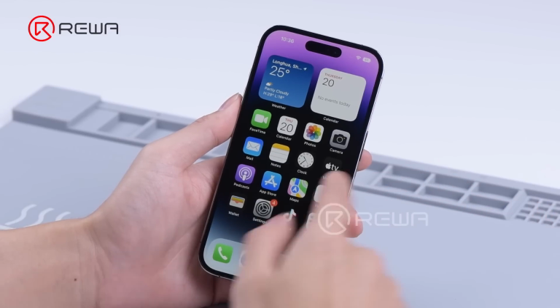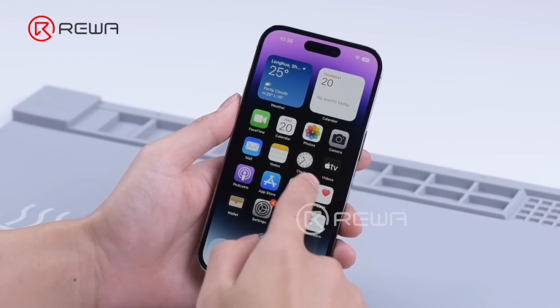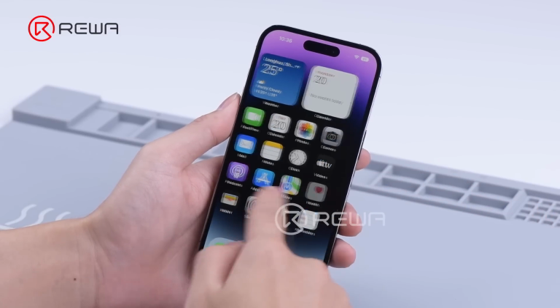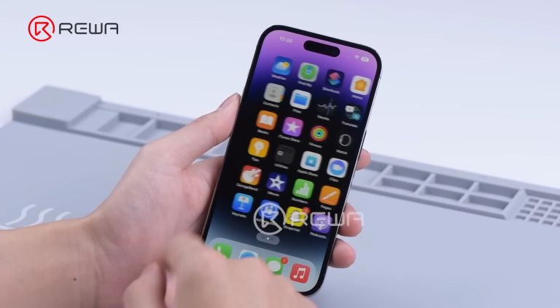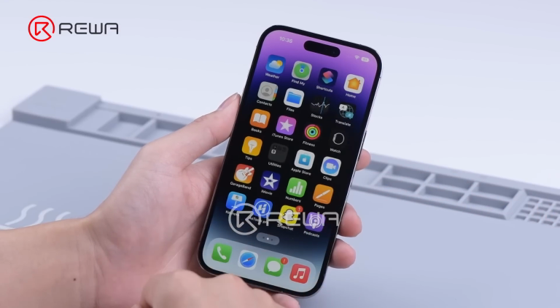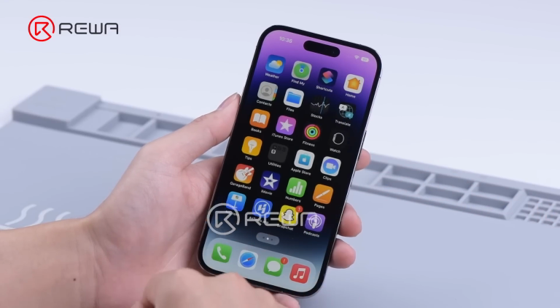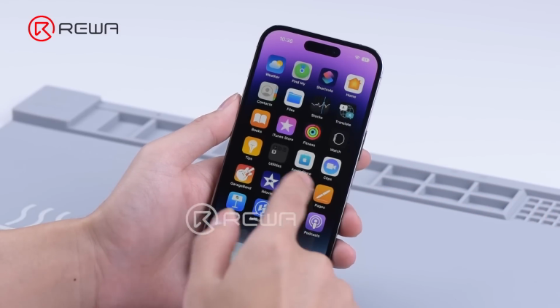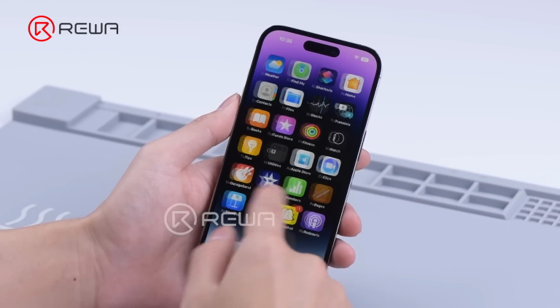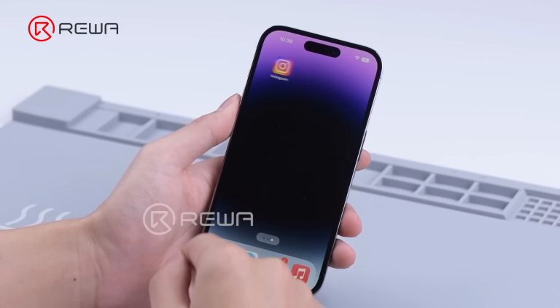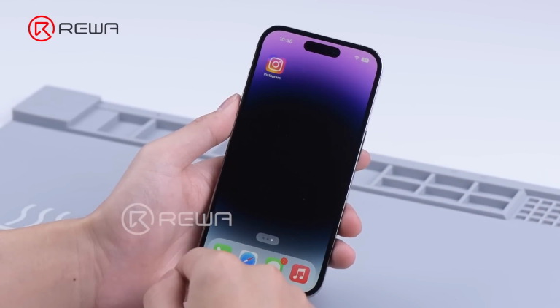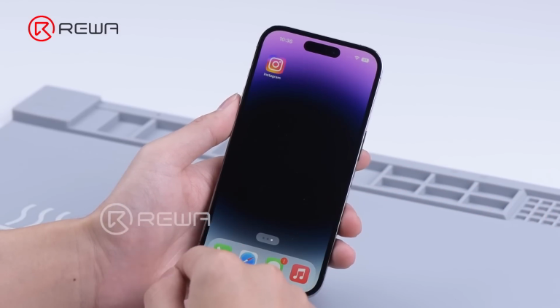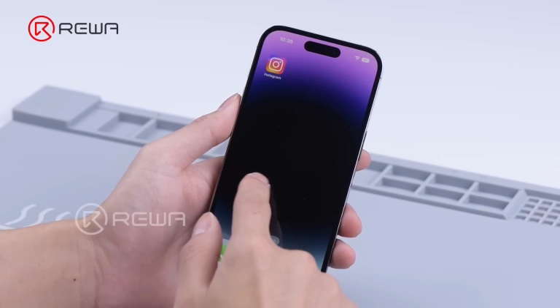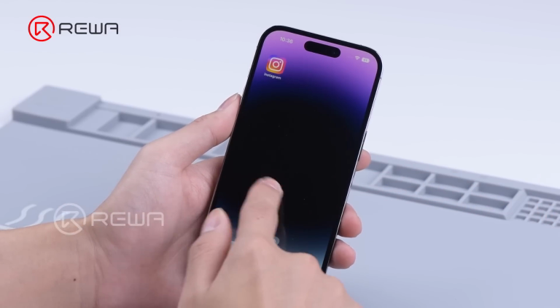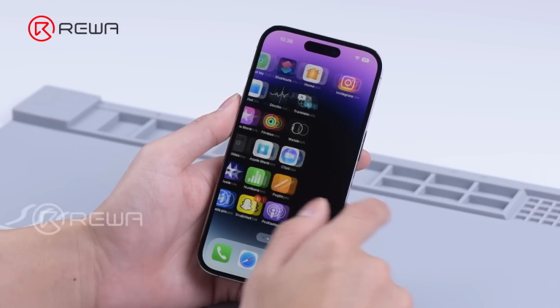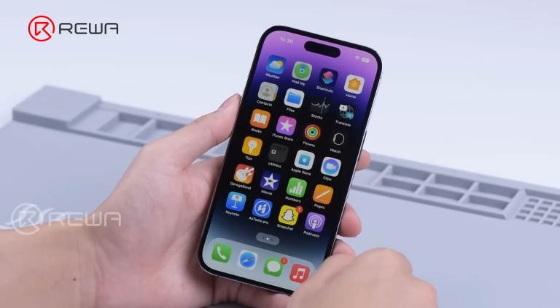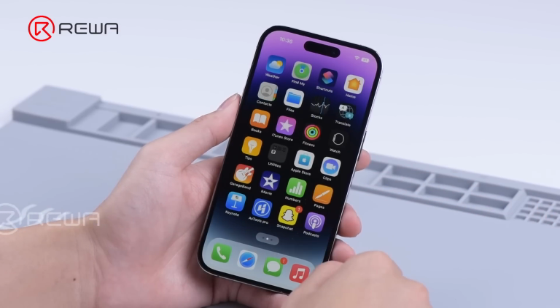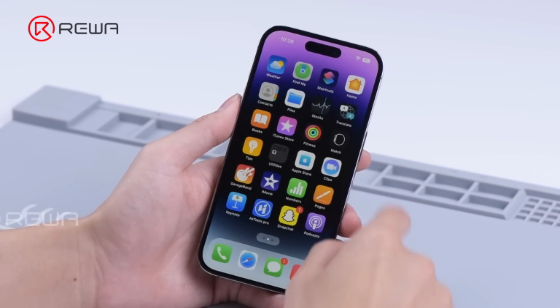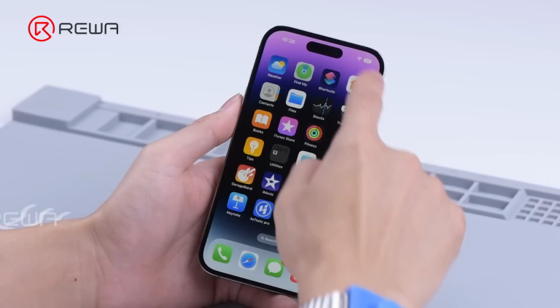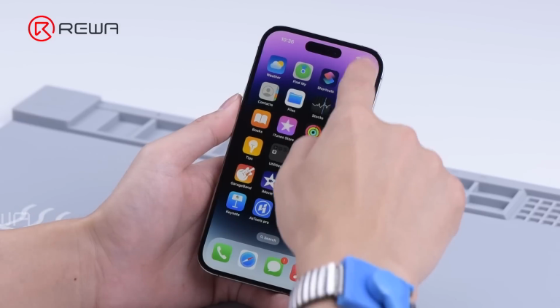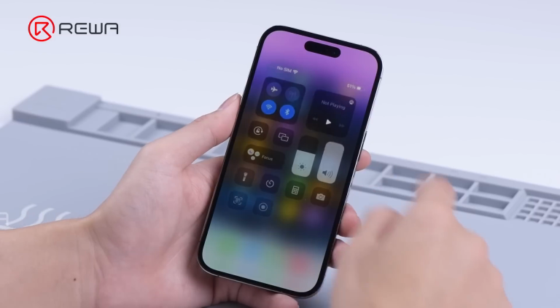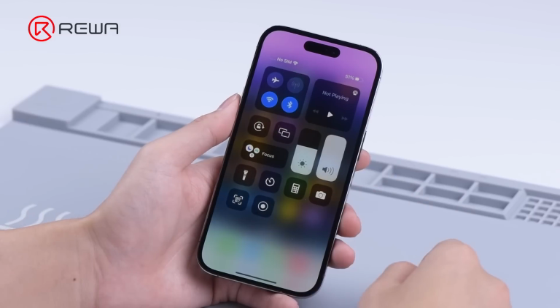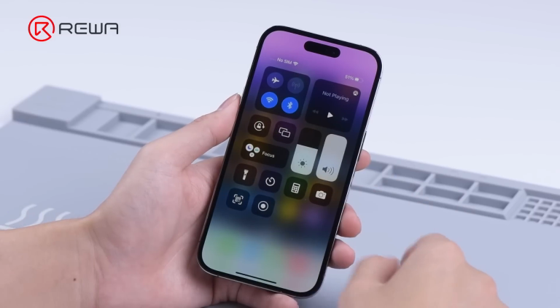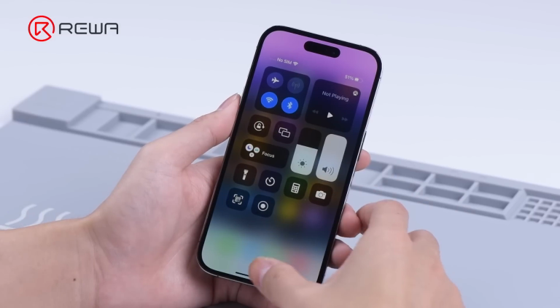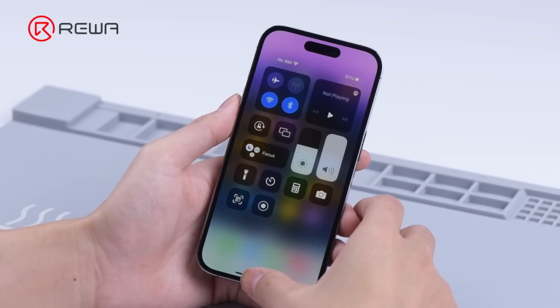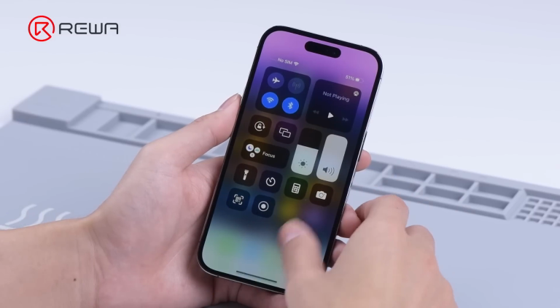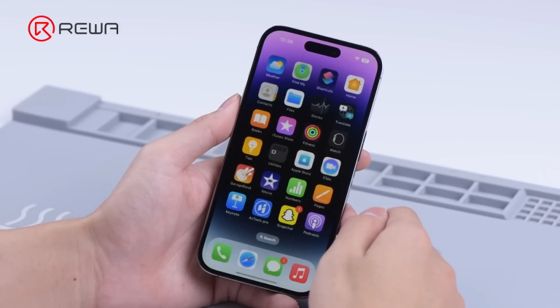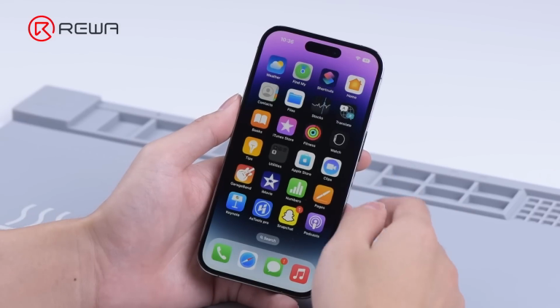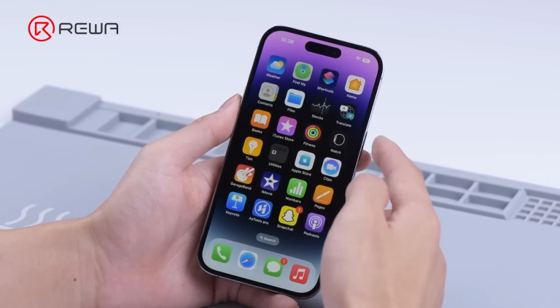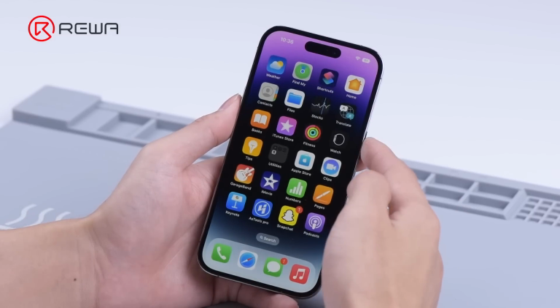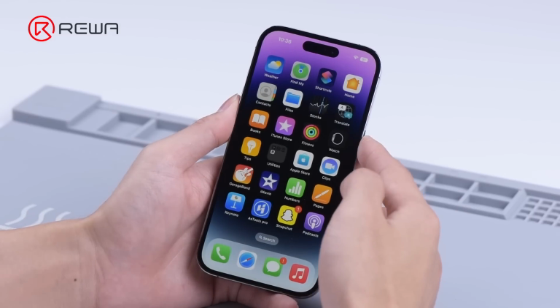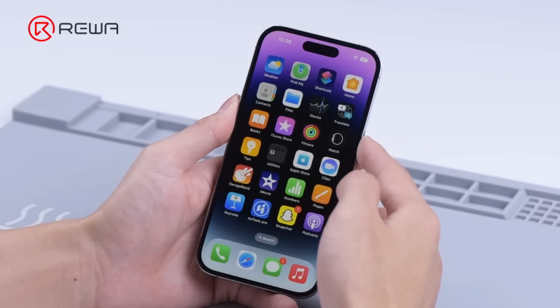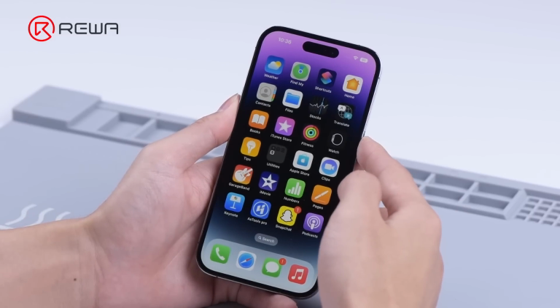In the first place, we check if the screen is fully working. Everything looks good.